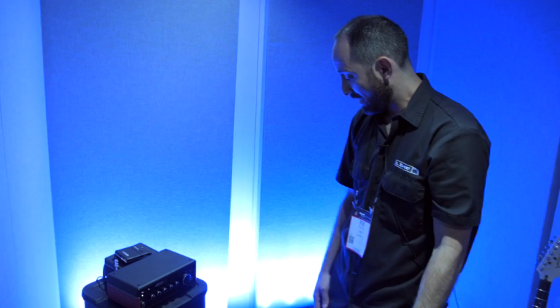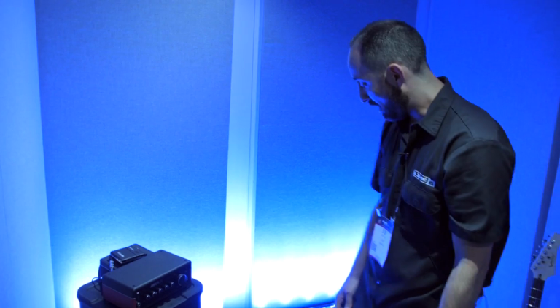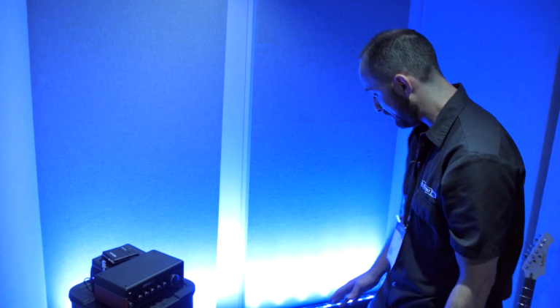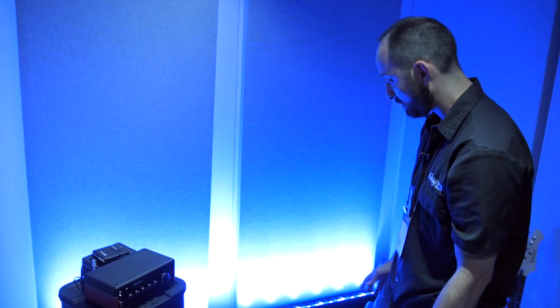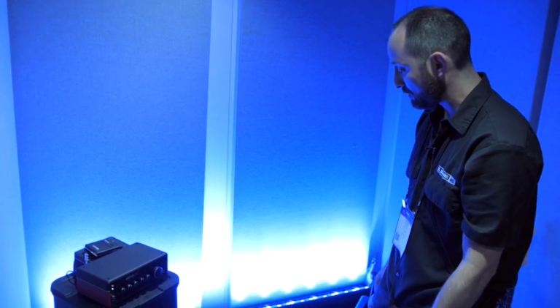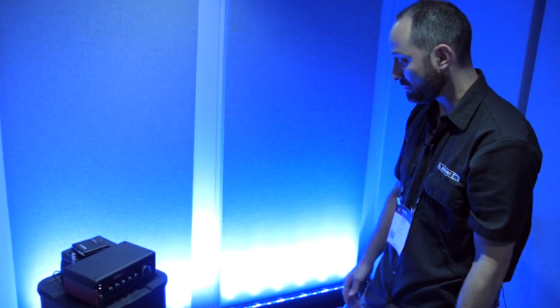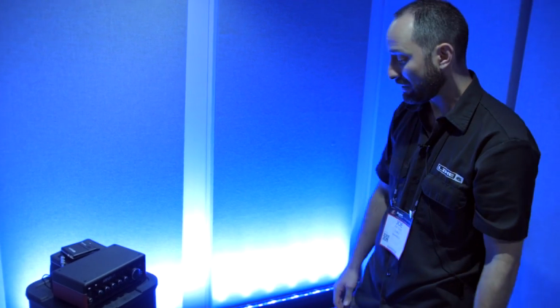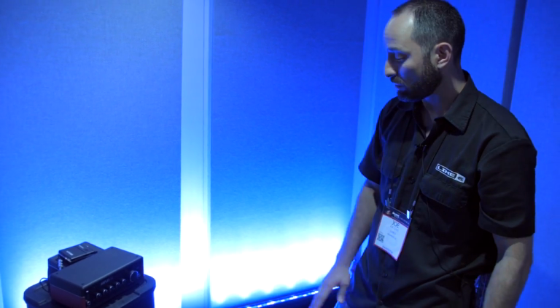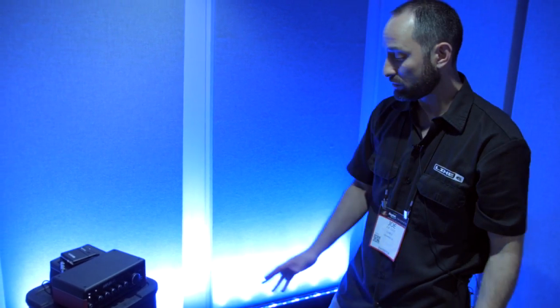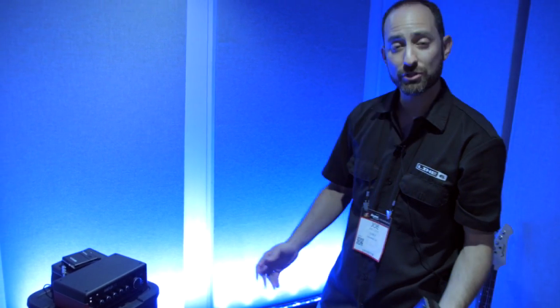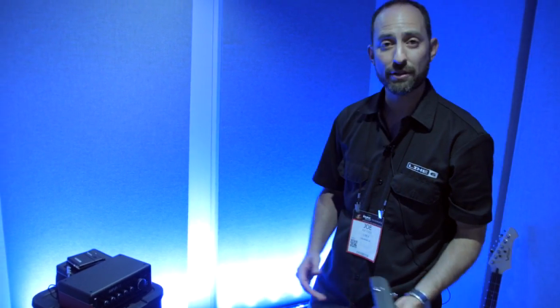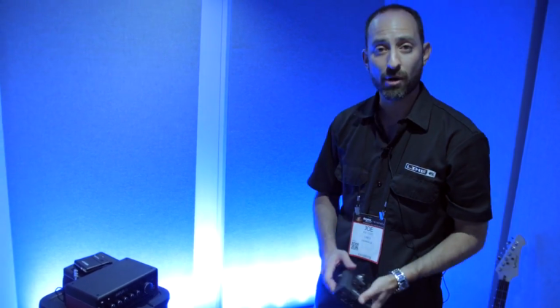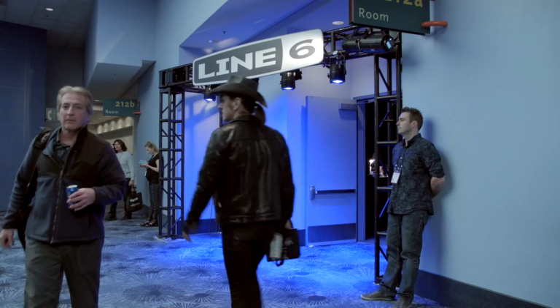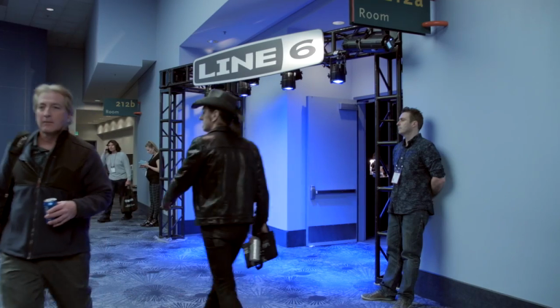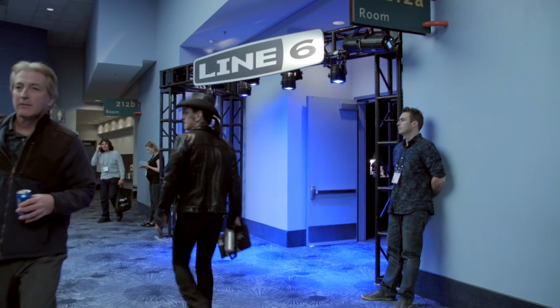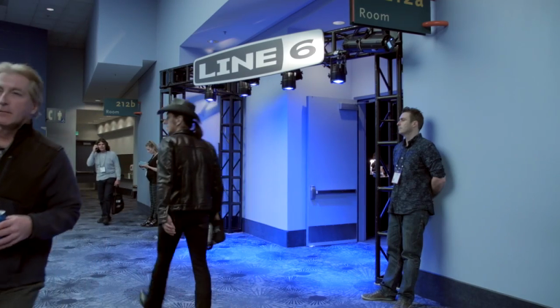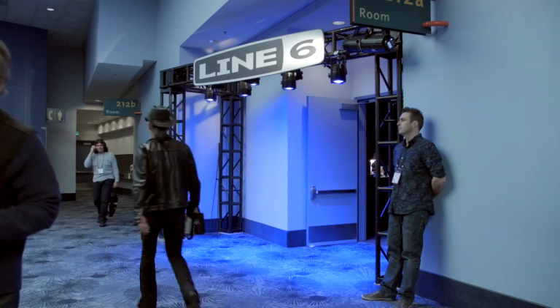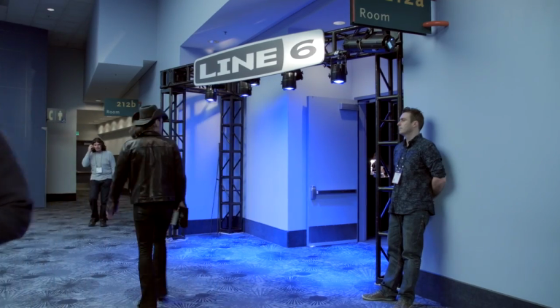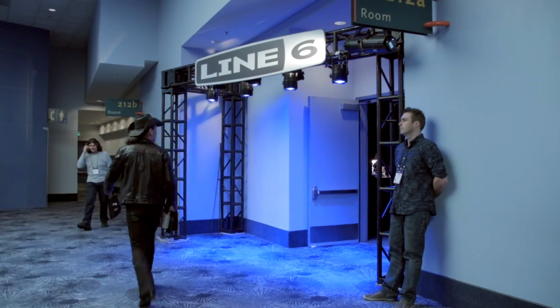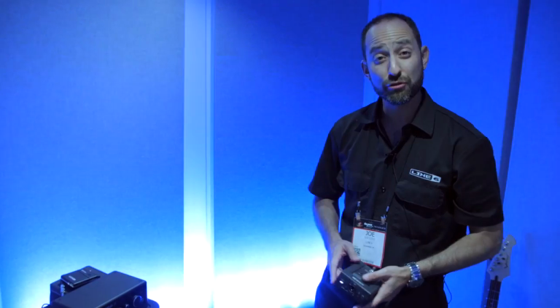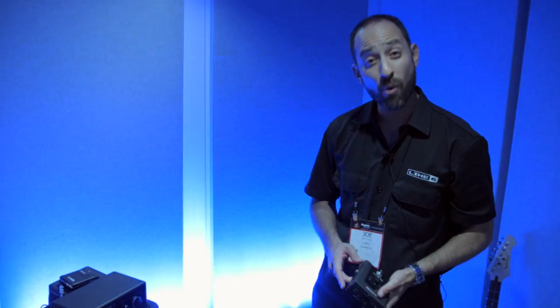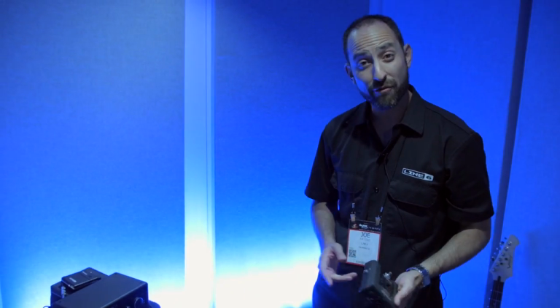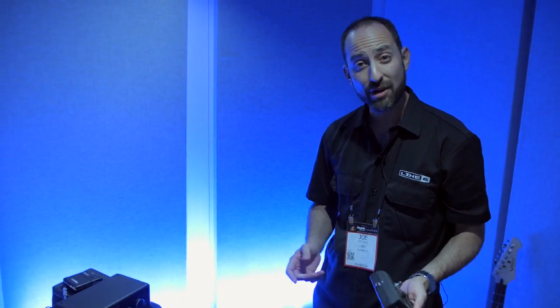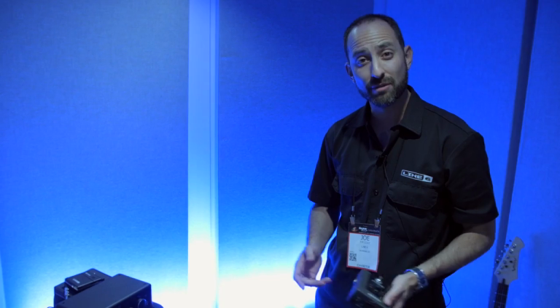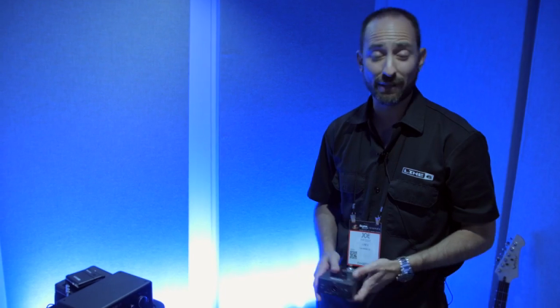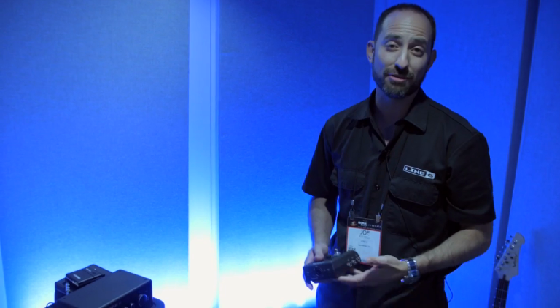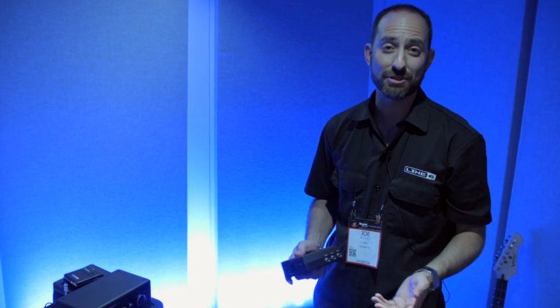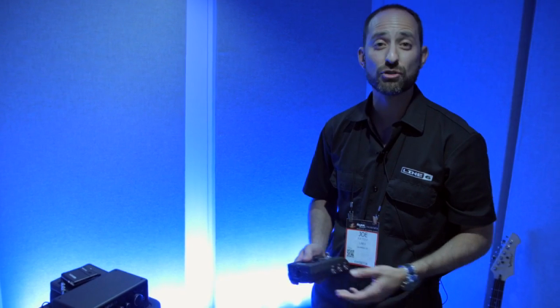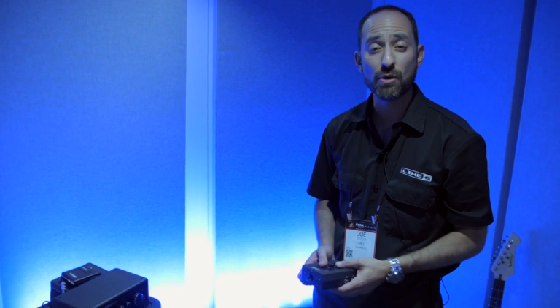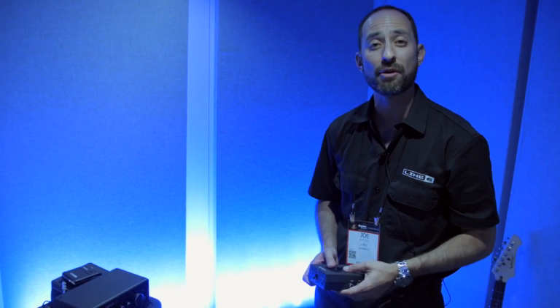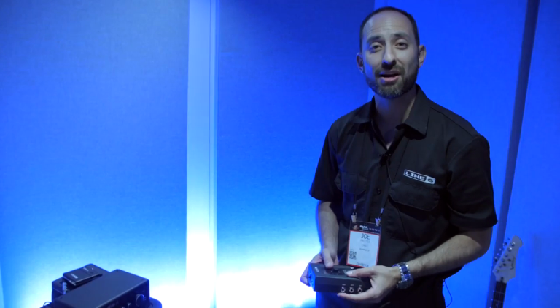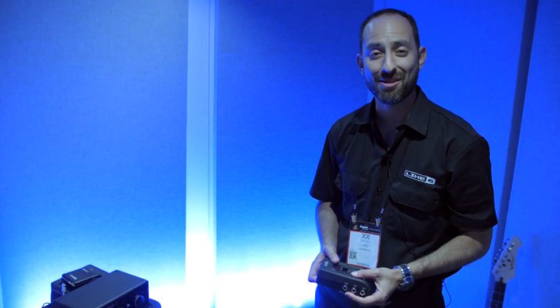All the other gear should be available towards the end of March. Thank you so much — for more information, please visit Sweetwater.com.